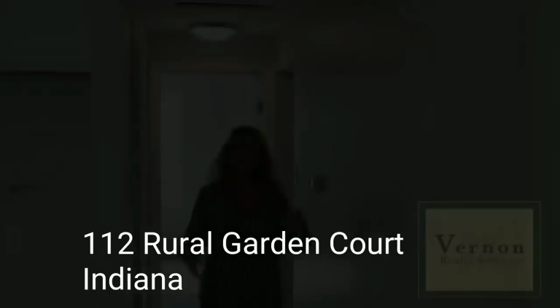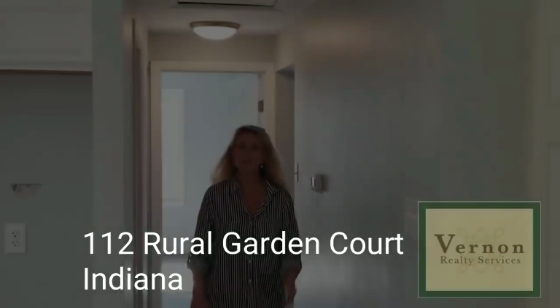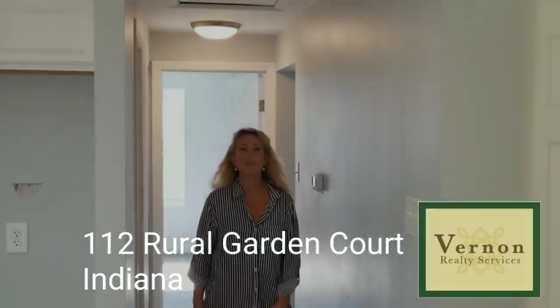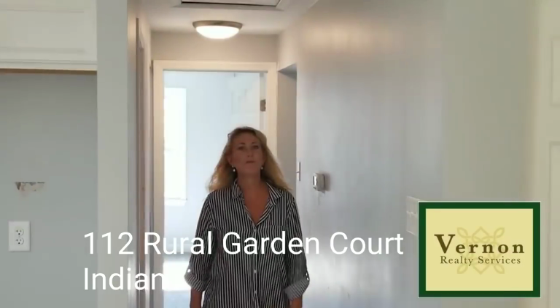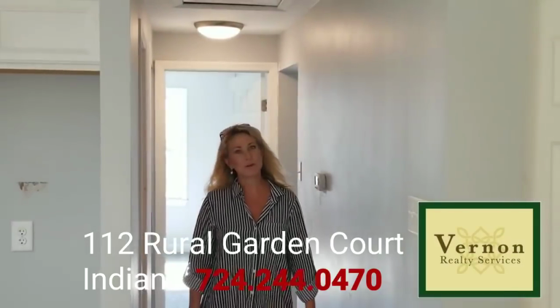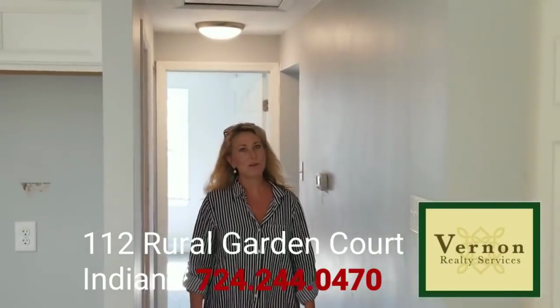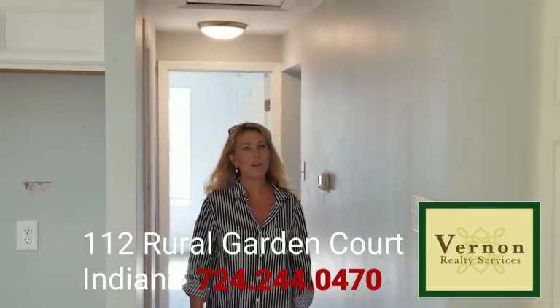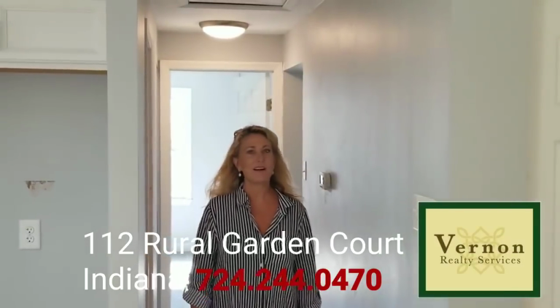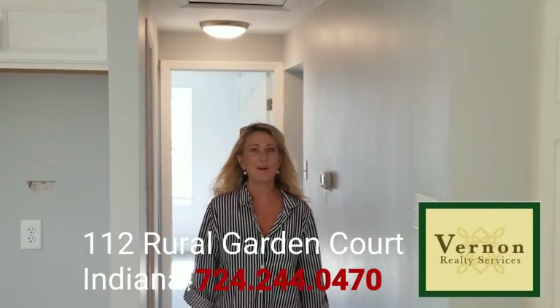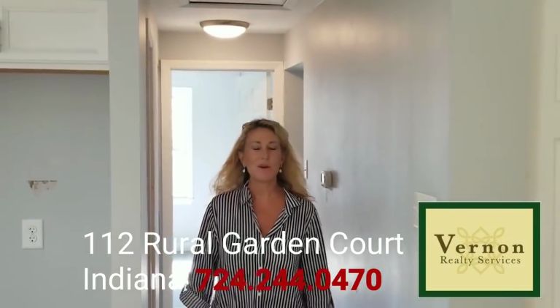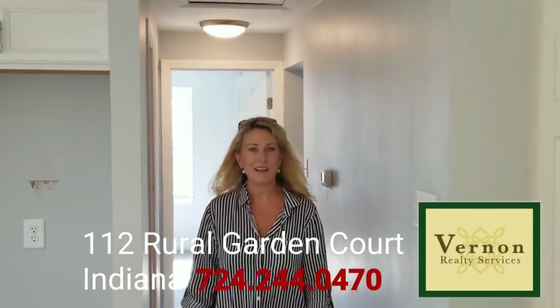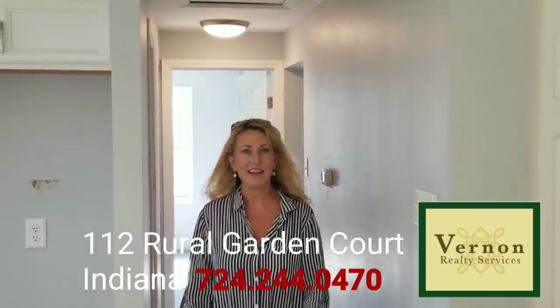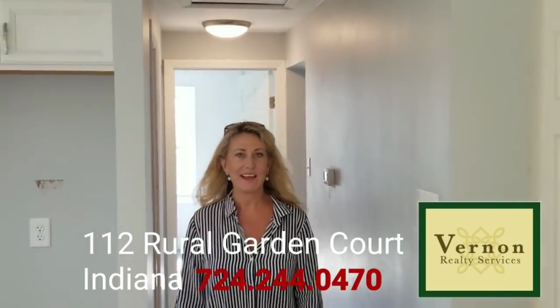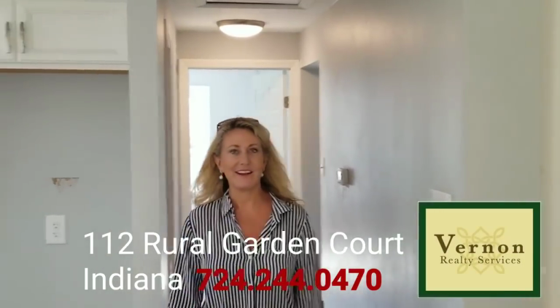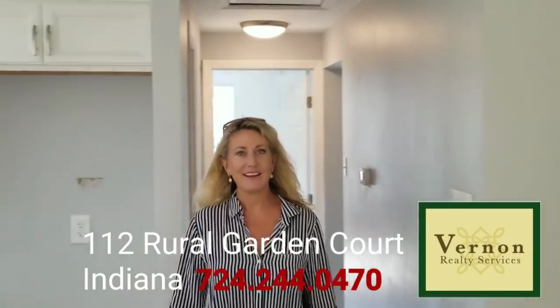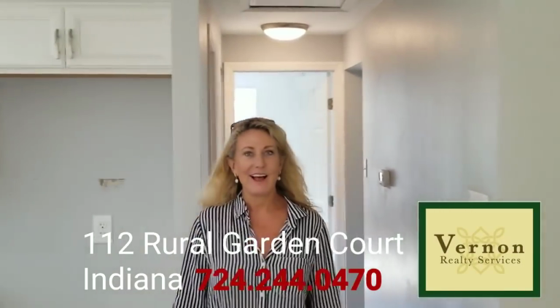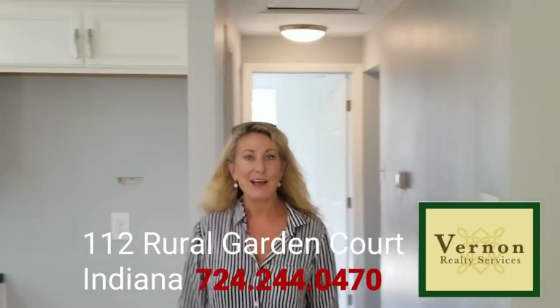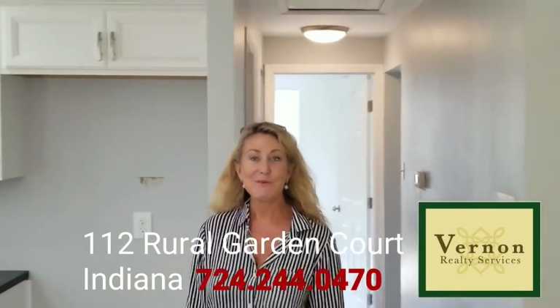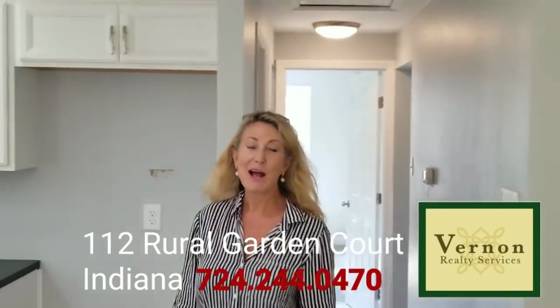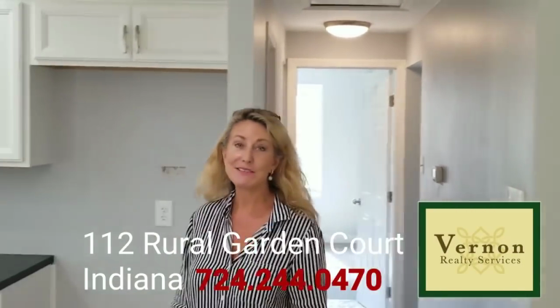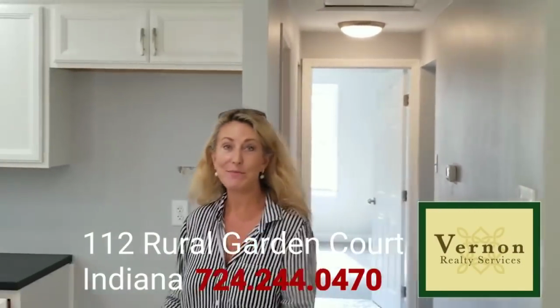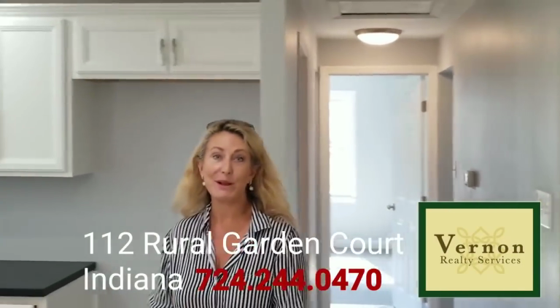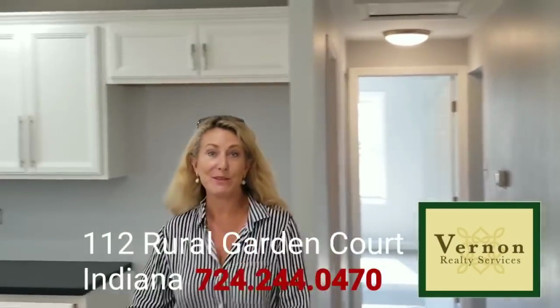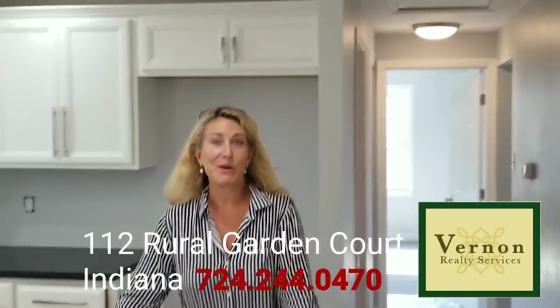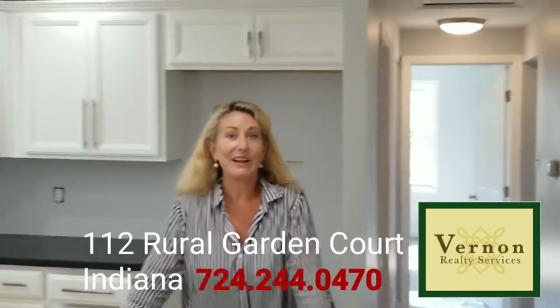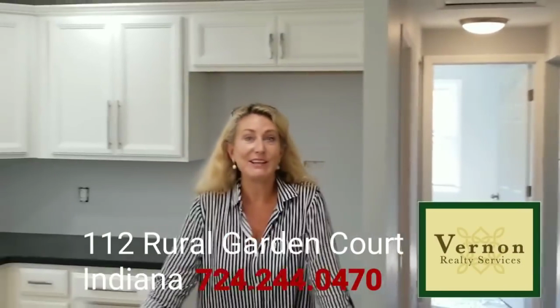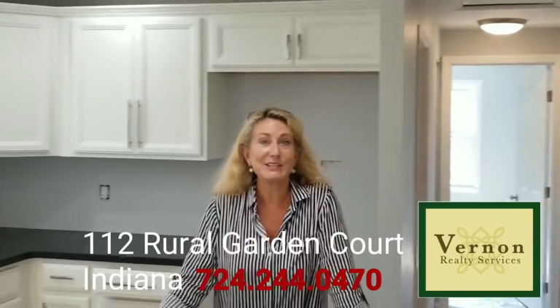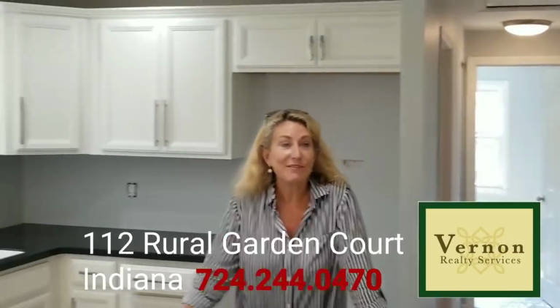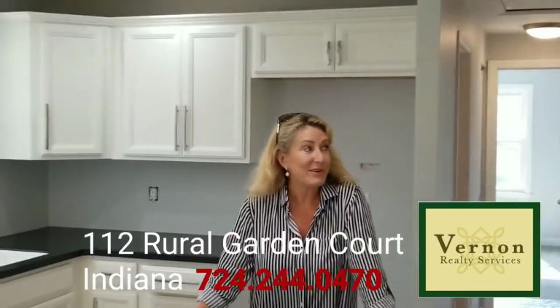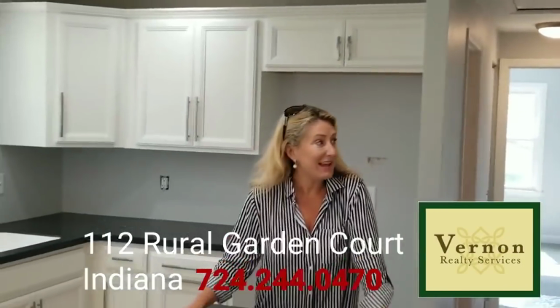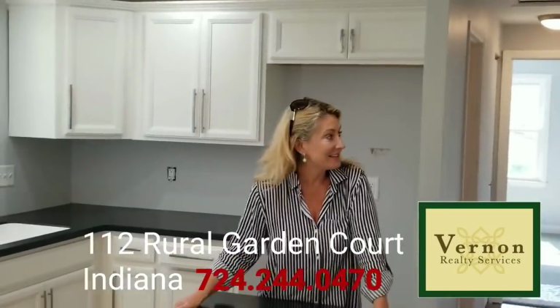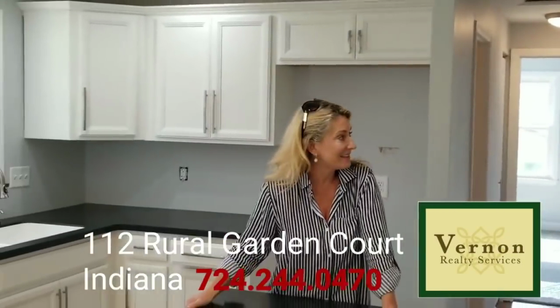I went to Rural Garden Court, Indiana. A new house I'm putting on the market in just a few days.